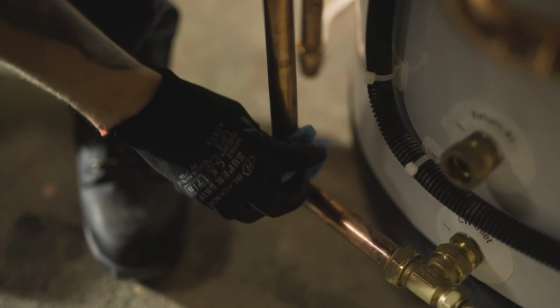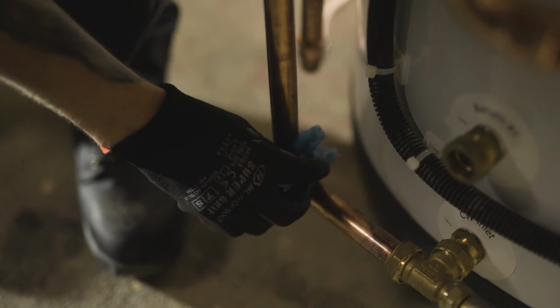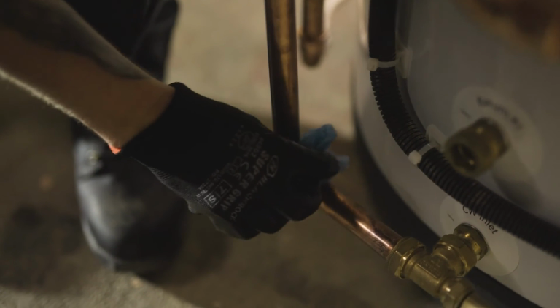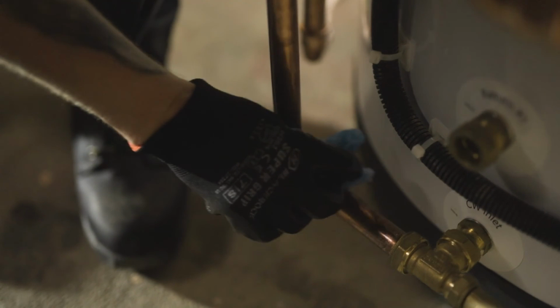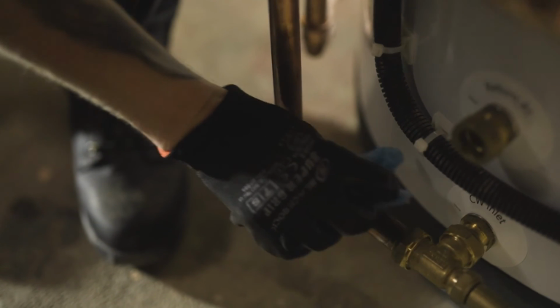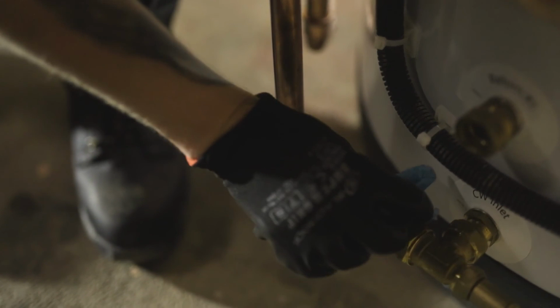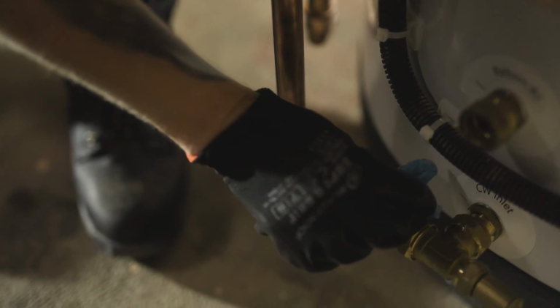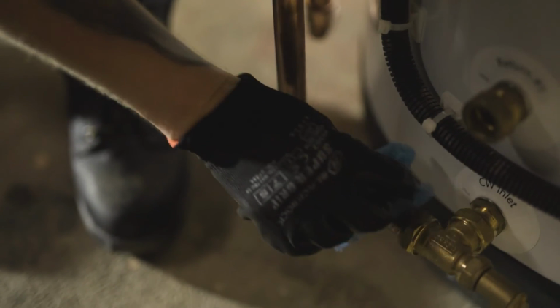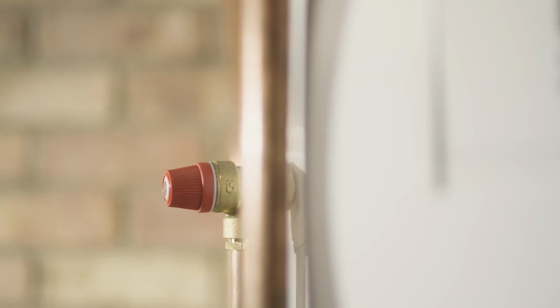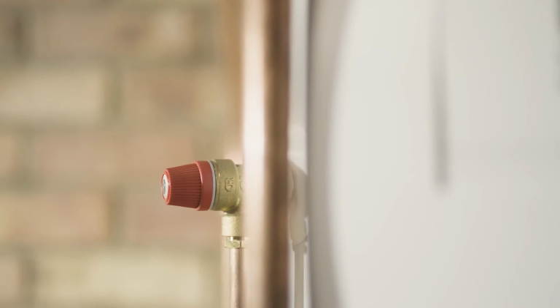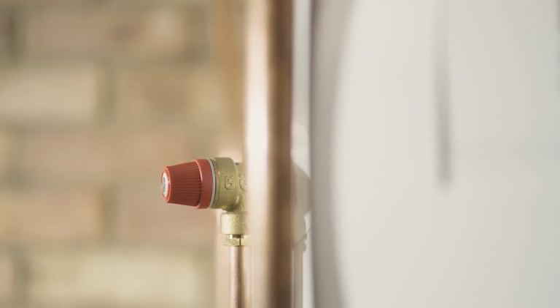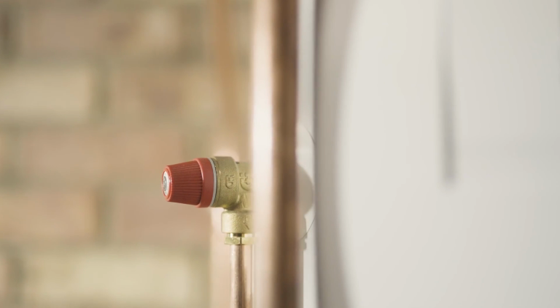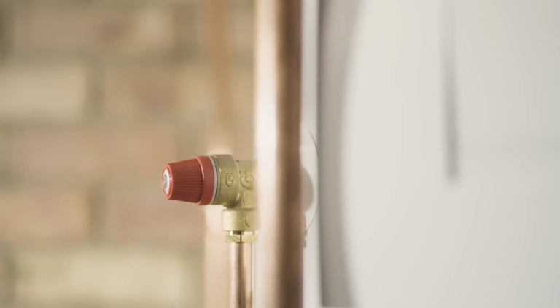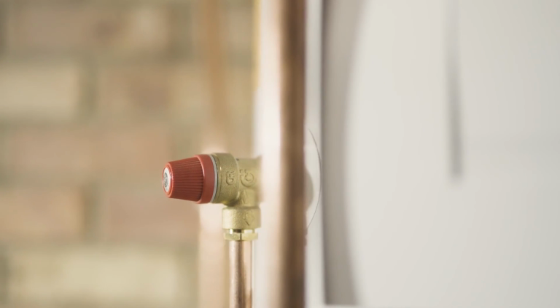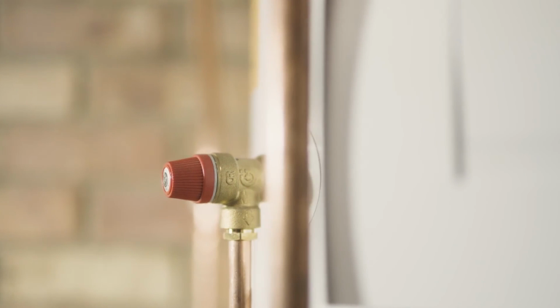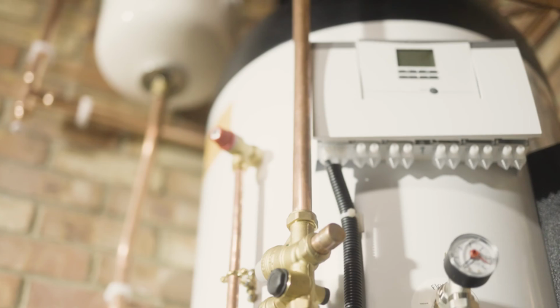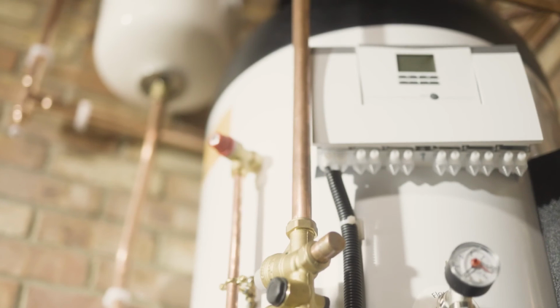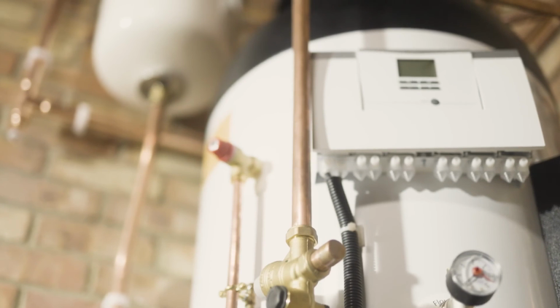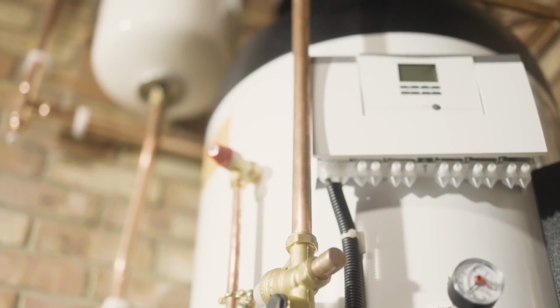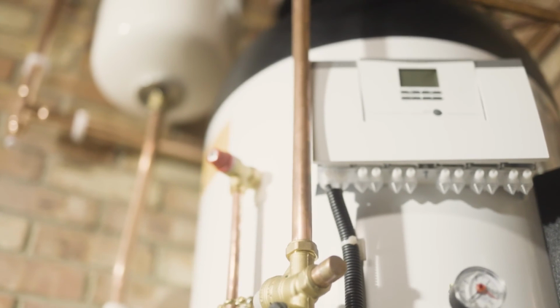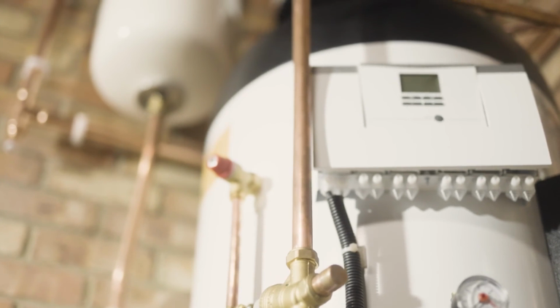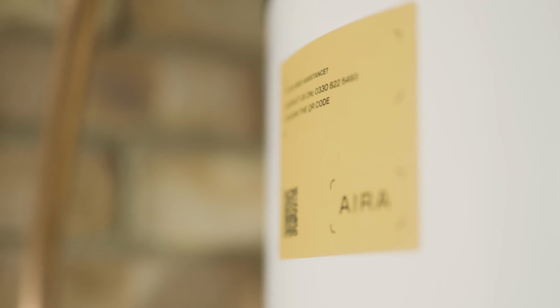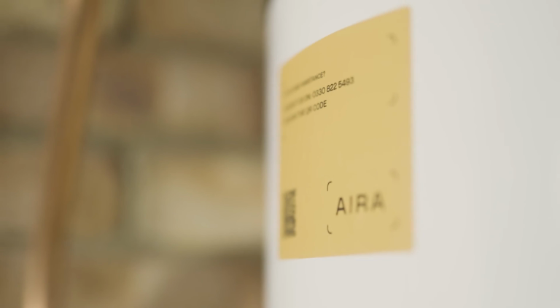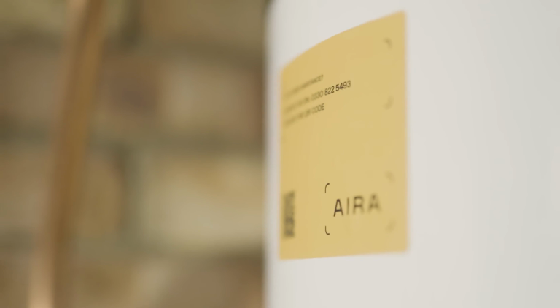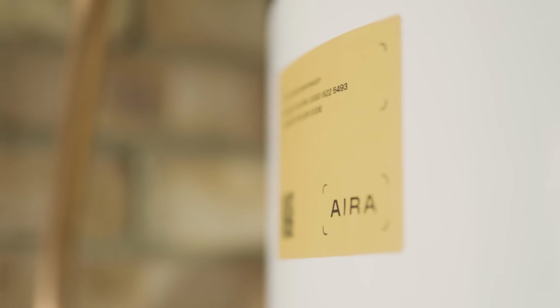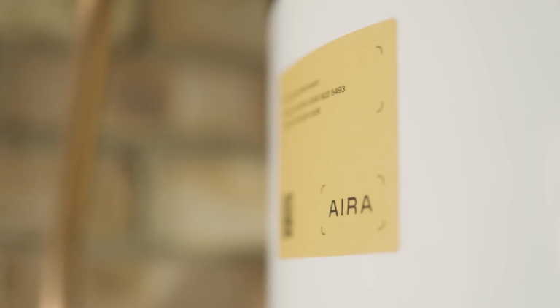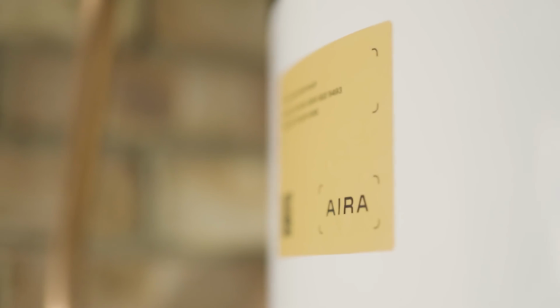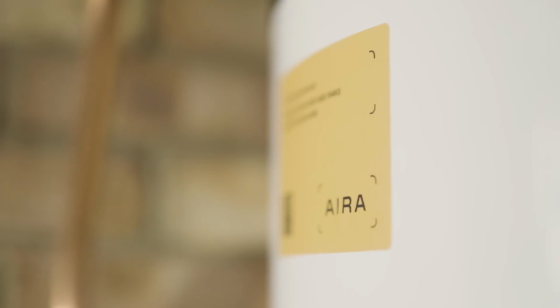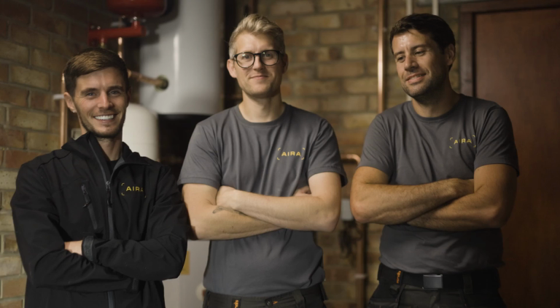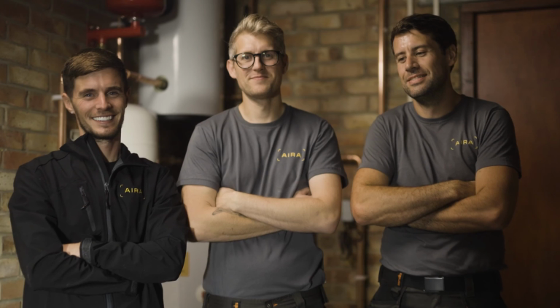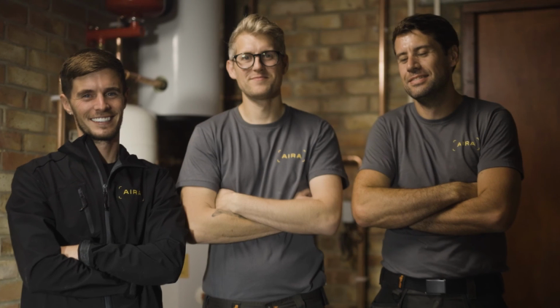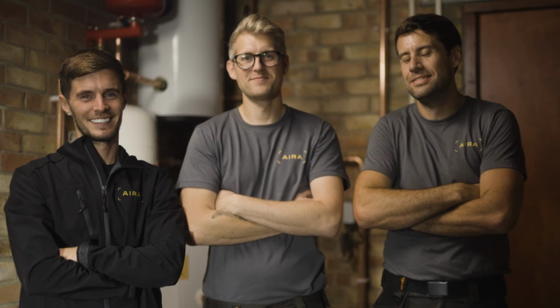The team have done a great job. They've left it clean and been very respectful. Everything will be put back just as it was.